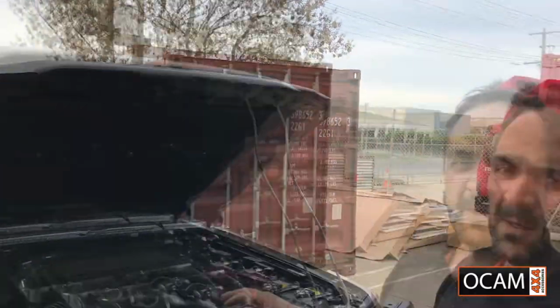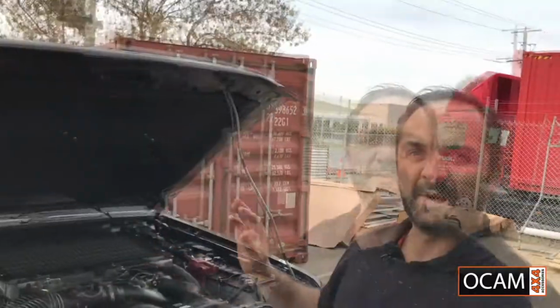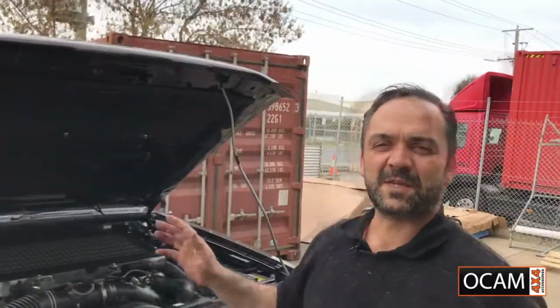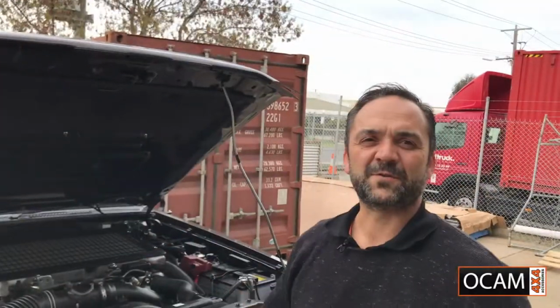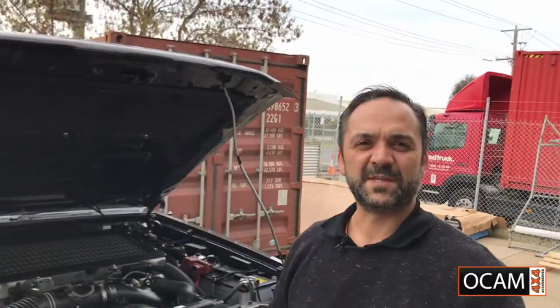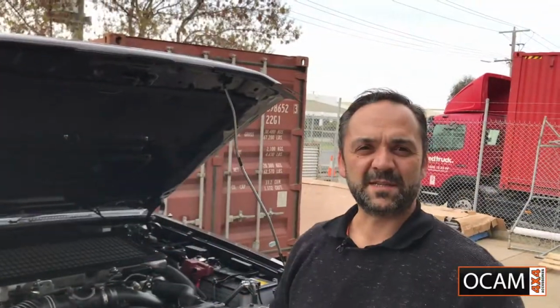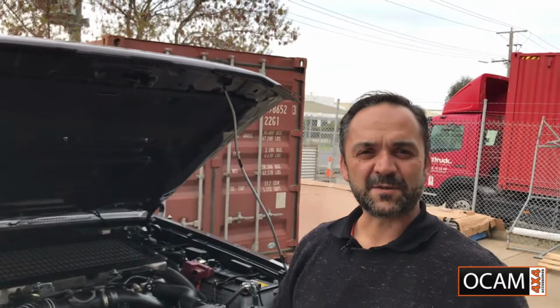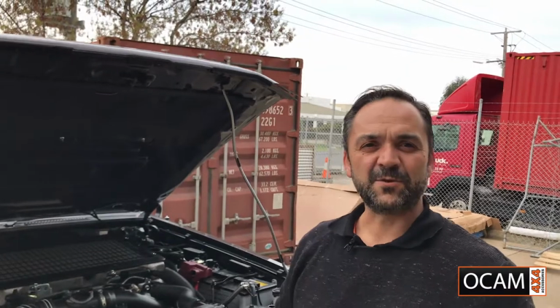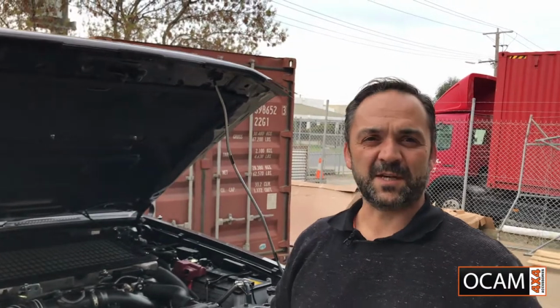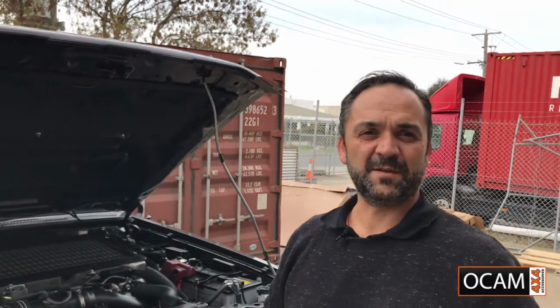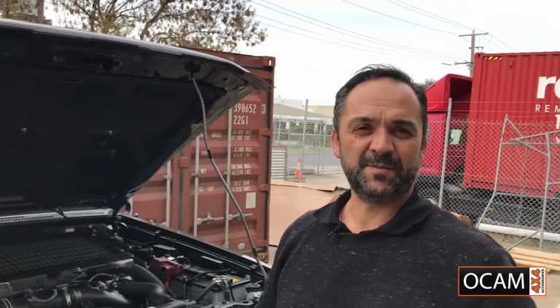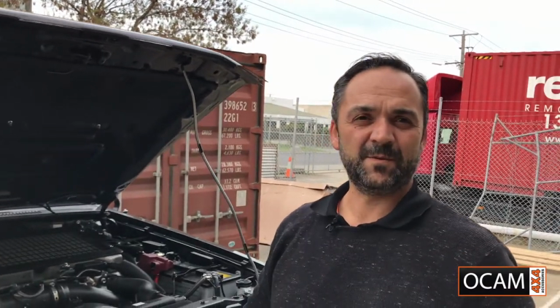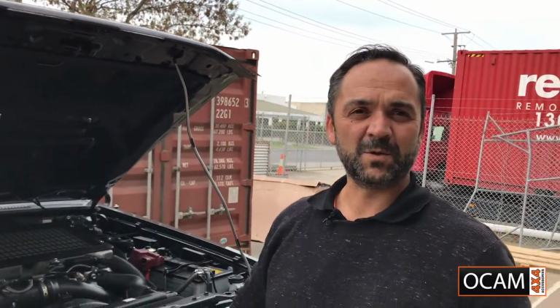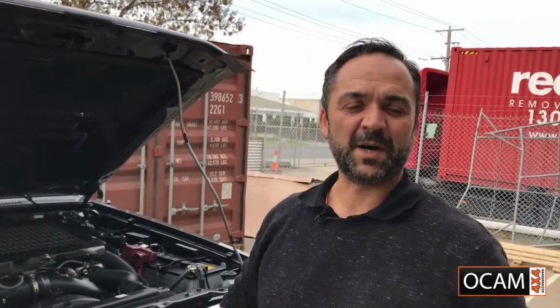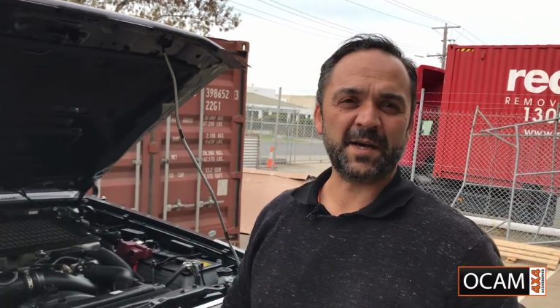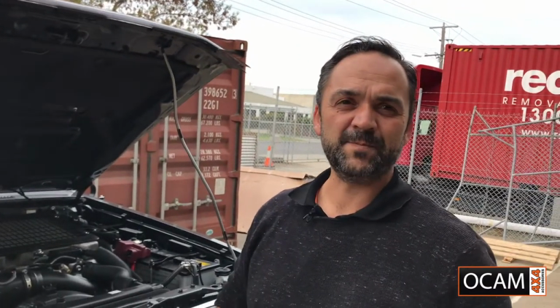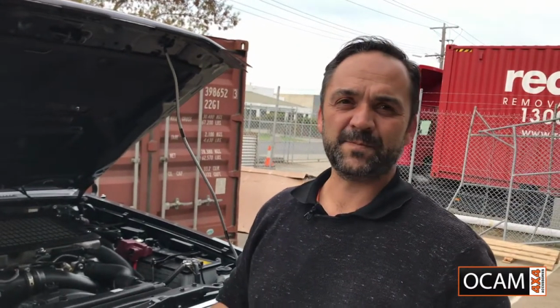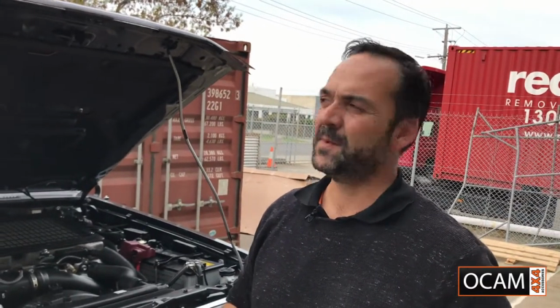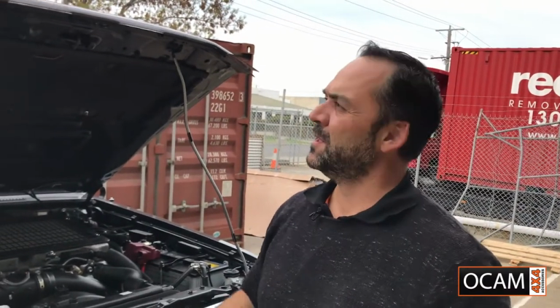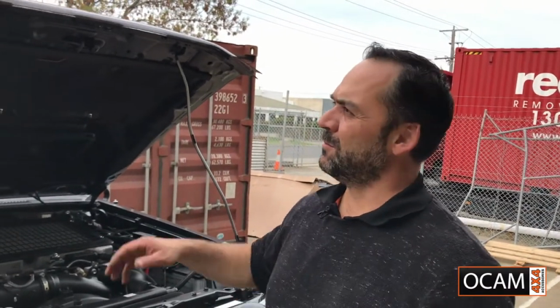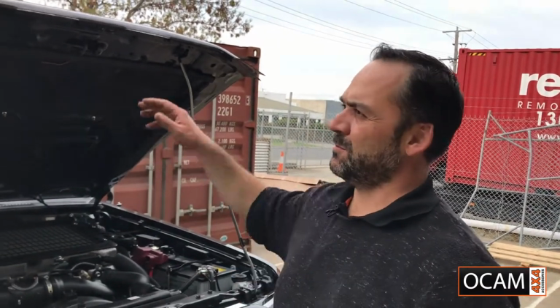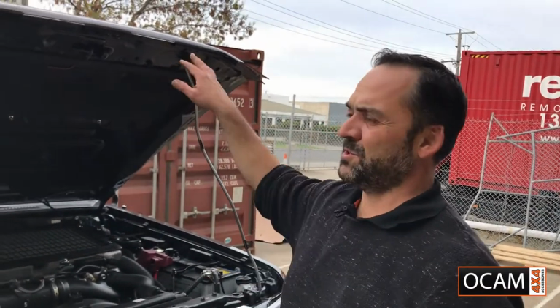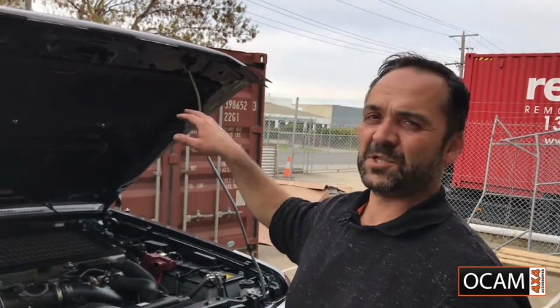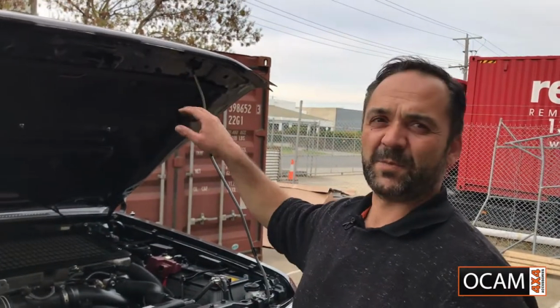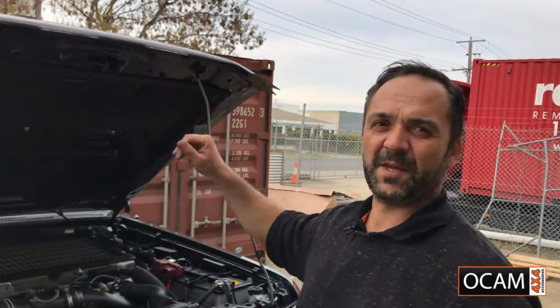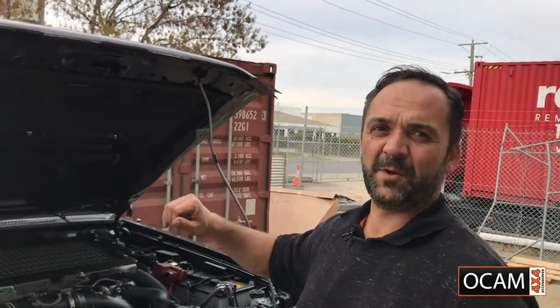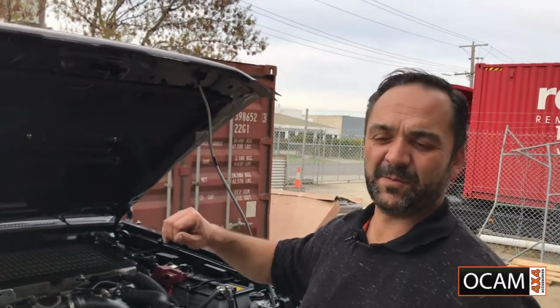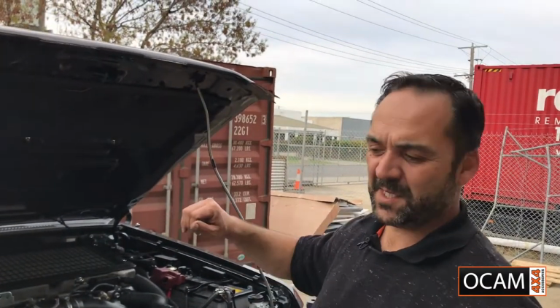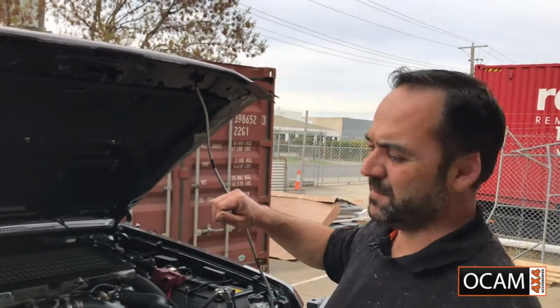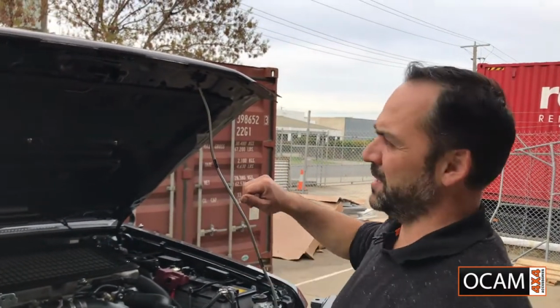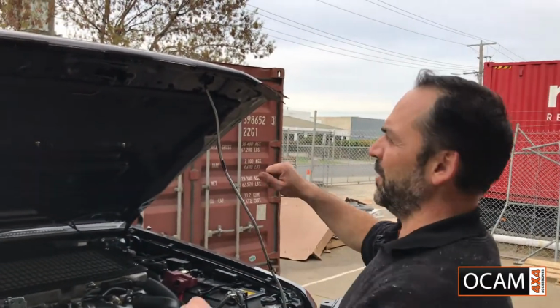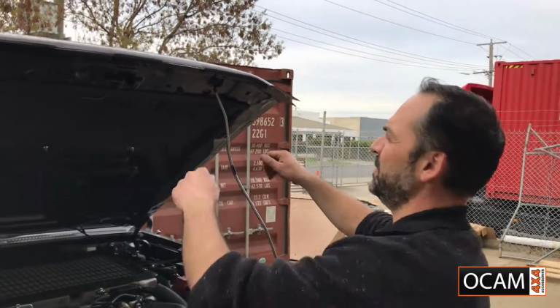Once those three centre screws are all tightened up, we'll just drop down the bonnet protector and the bonnet.